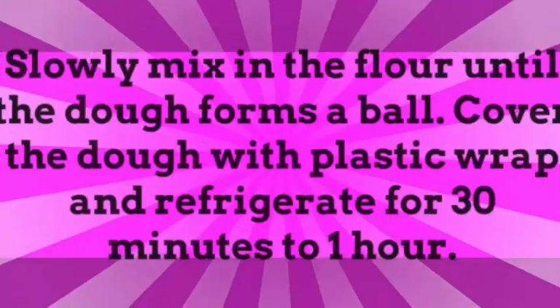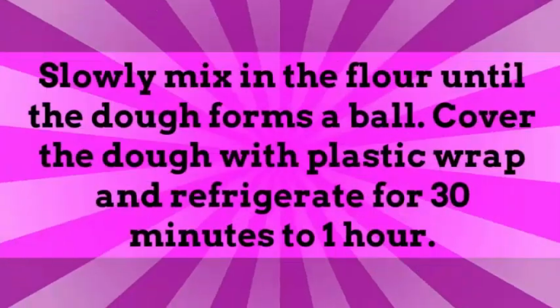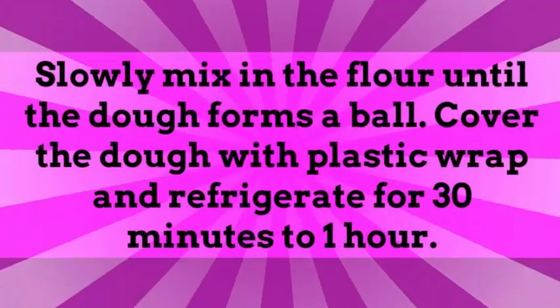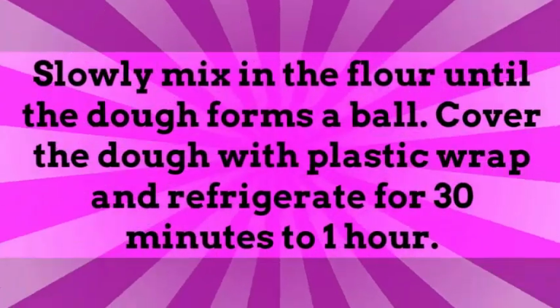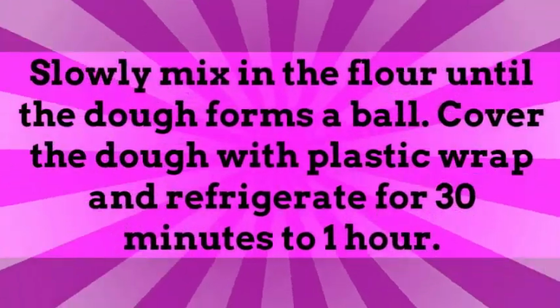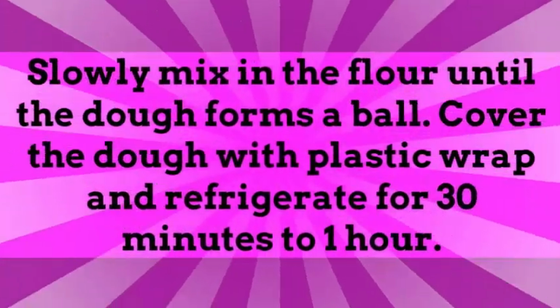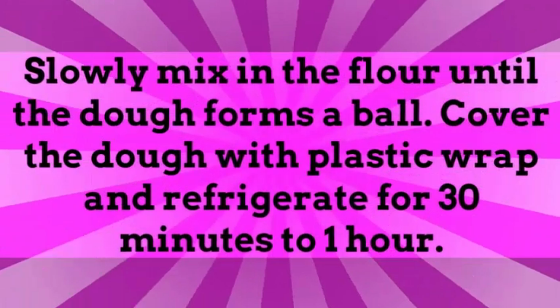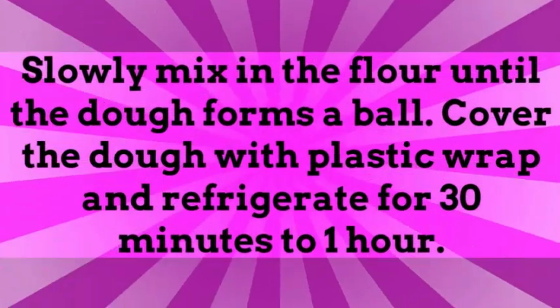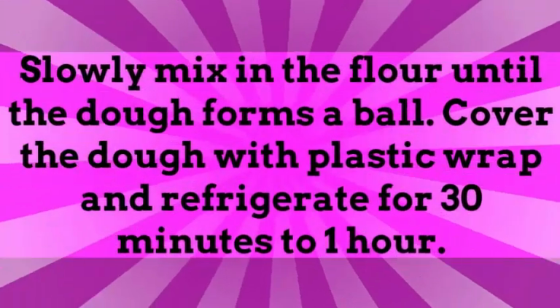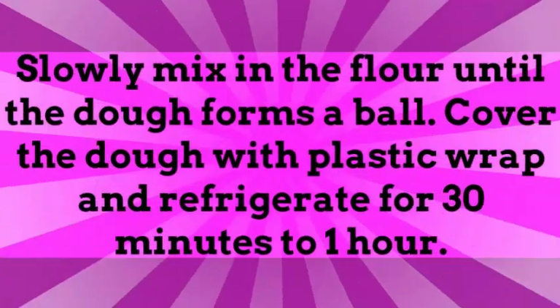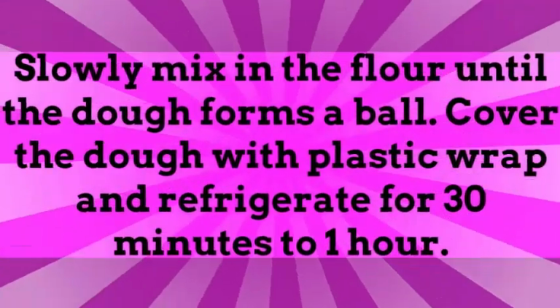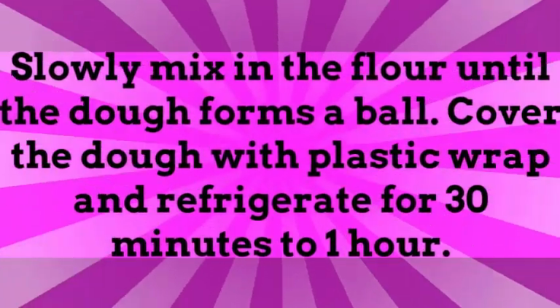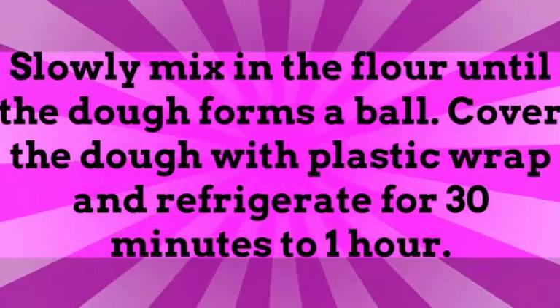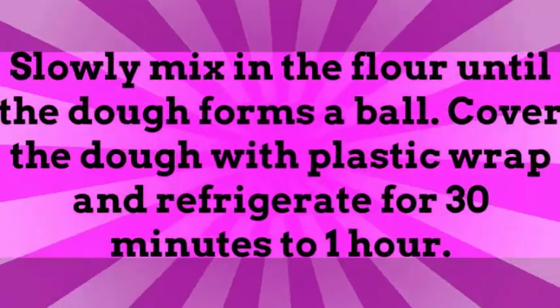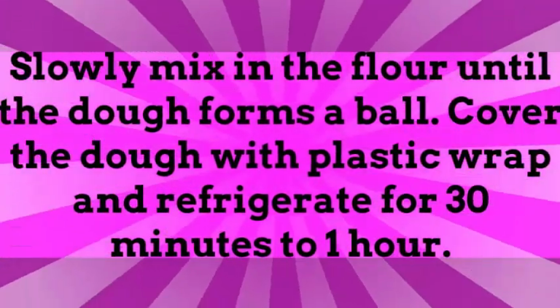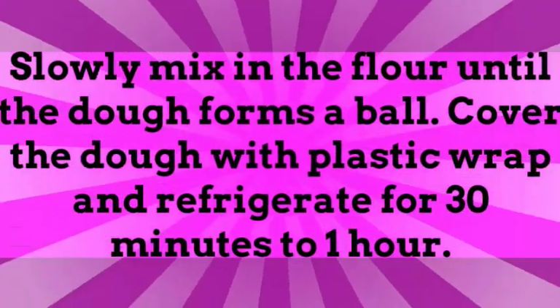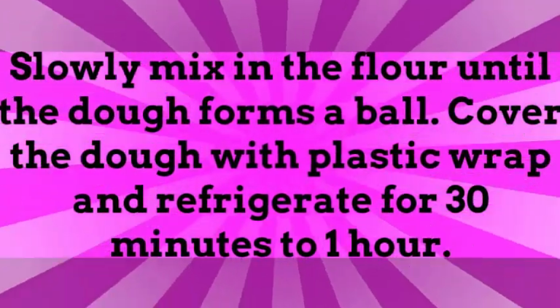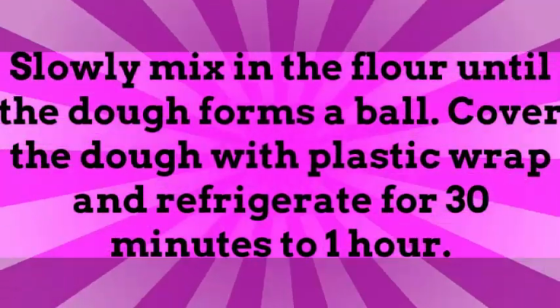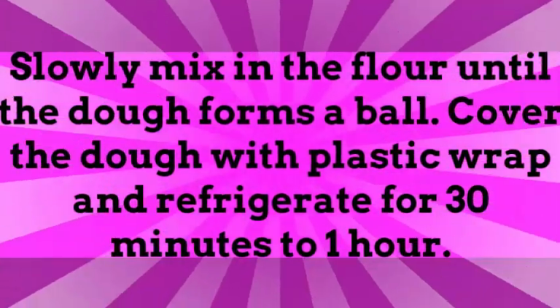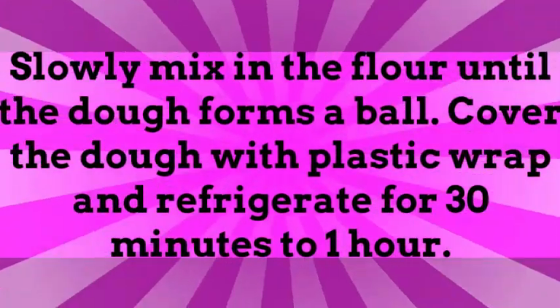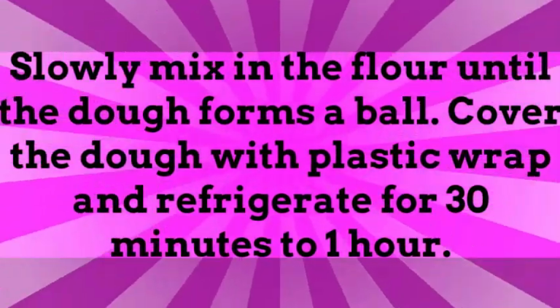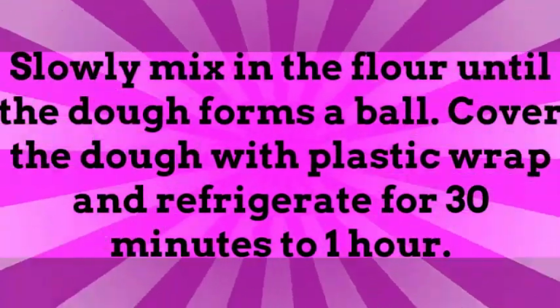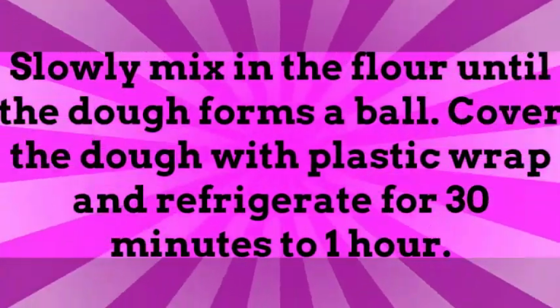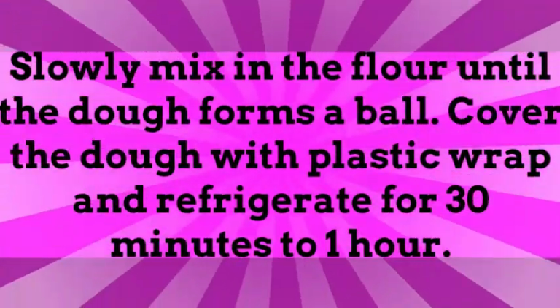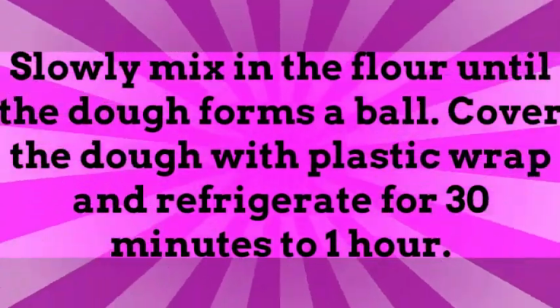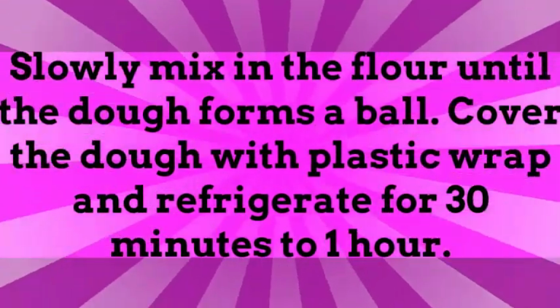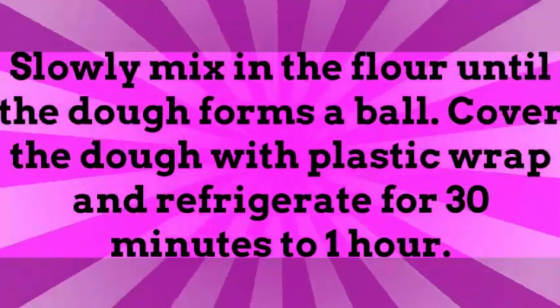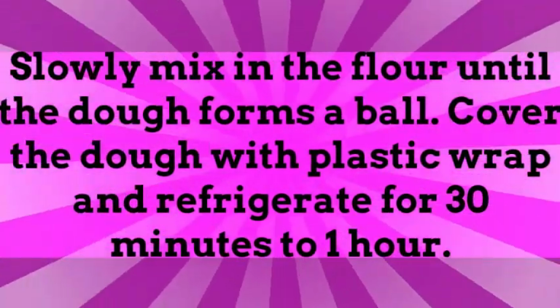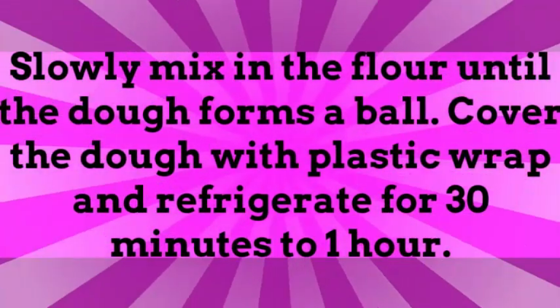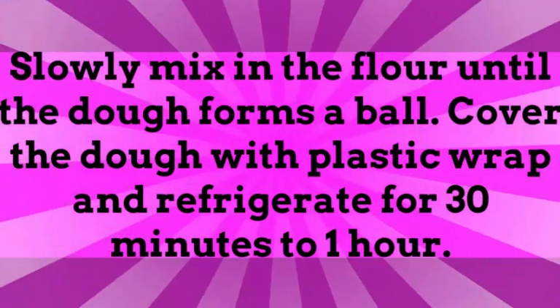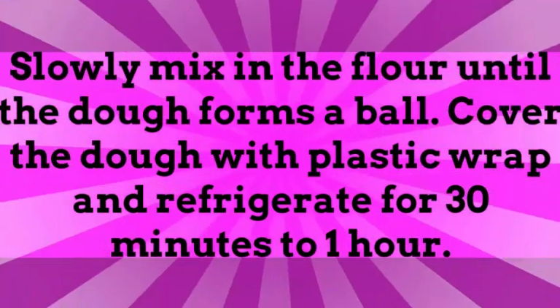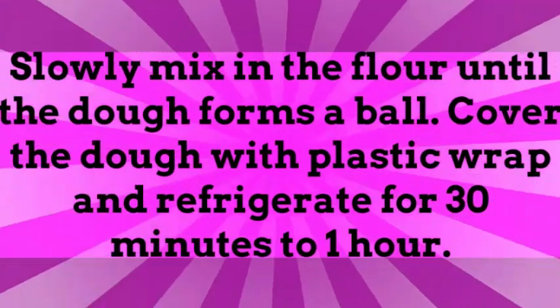Slowly mix in the flour until the dough forms a ball. Cover the dough with plastic wrap and refrigerate for 30 minutes to 1 hour.